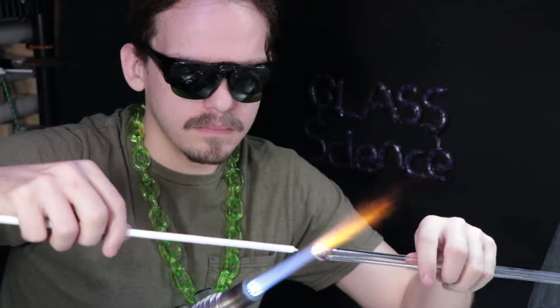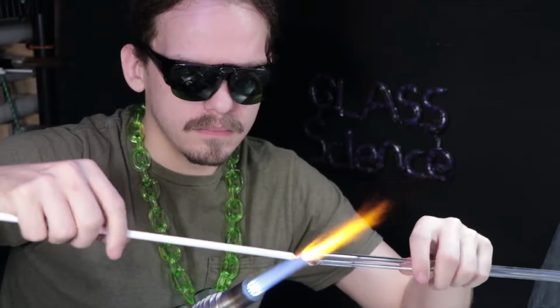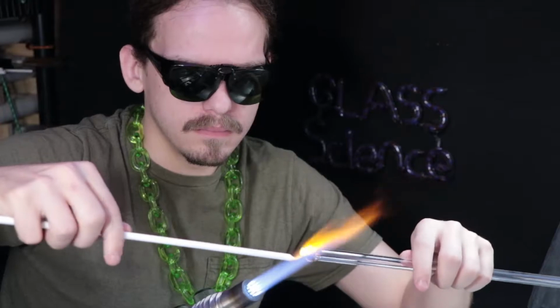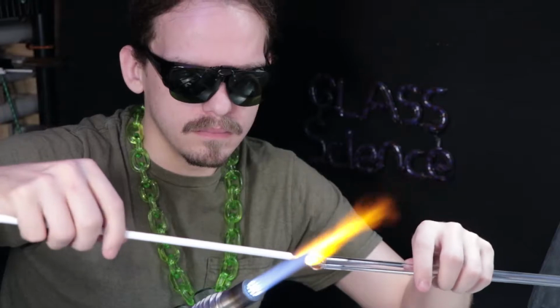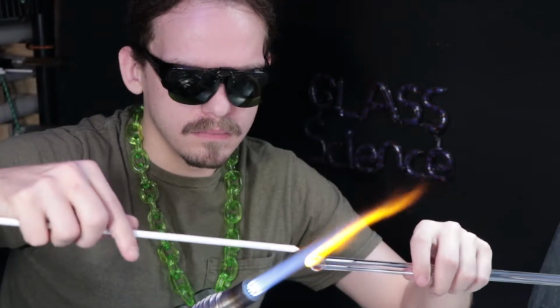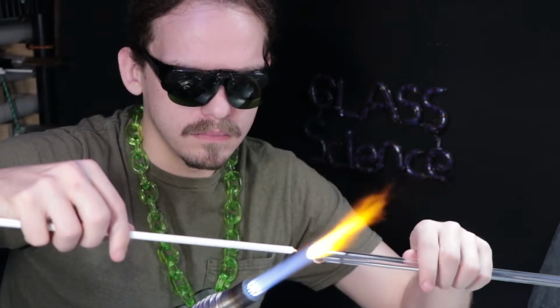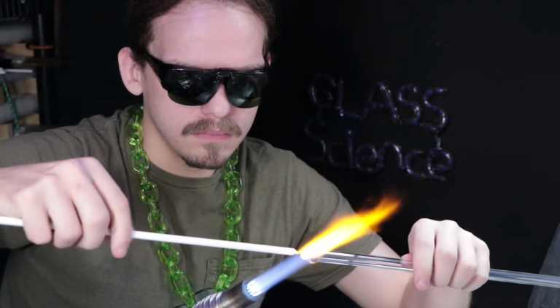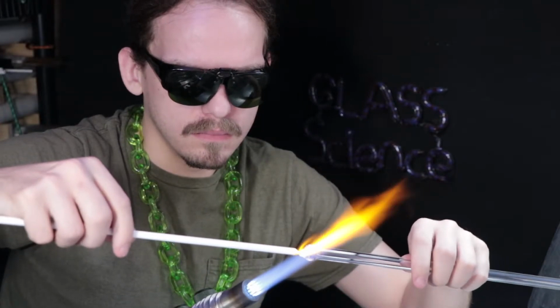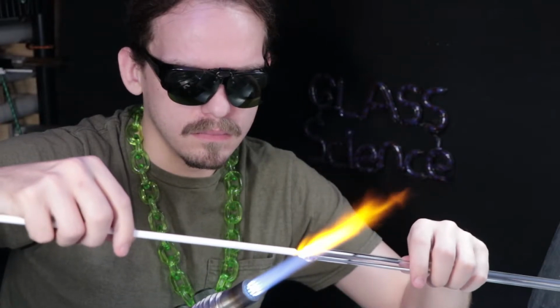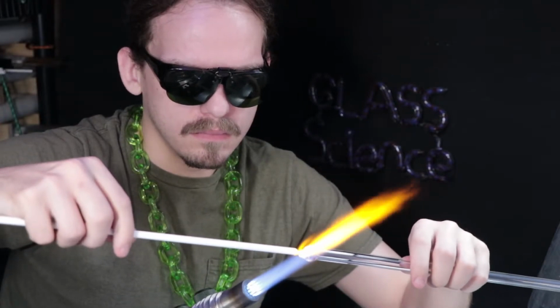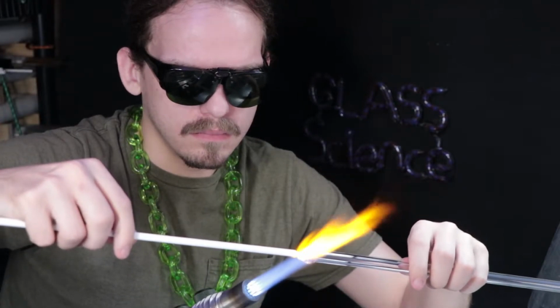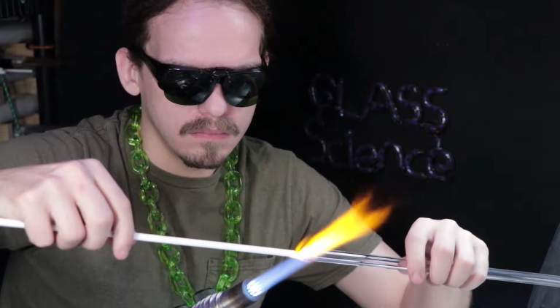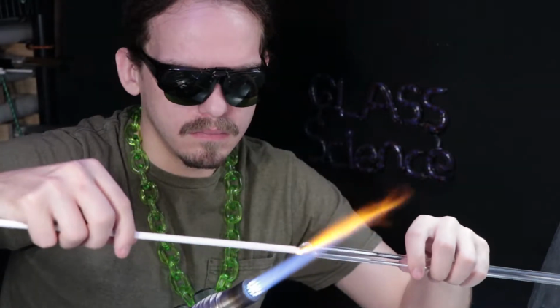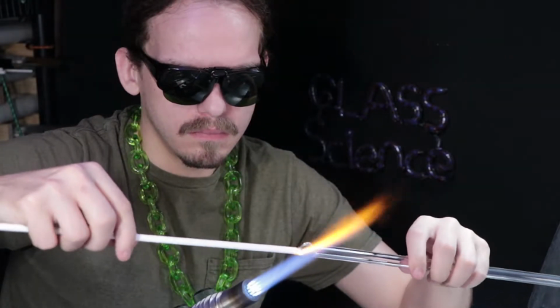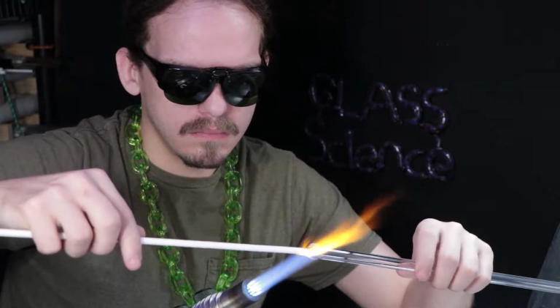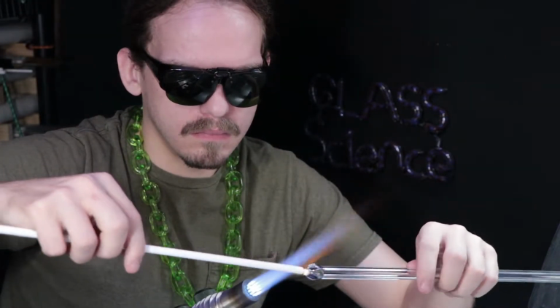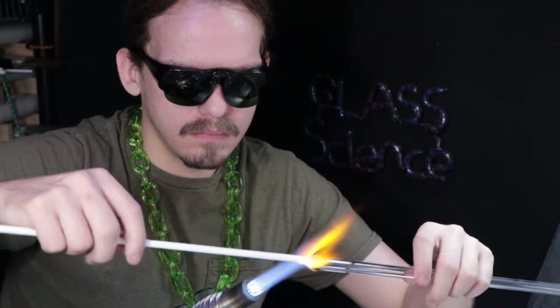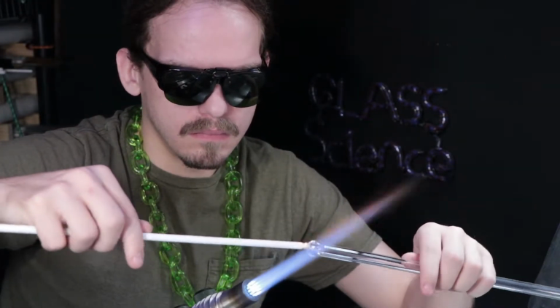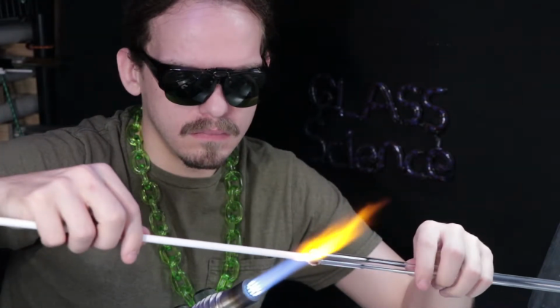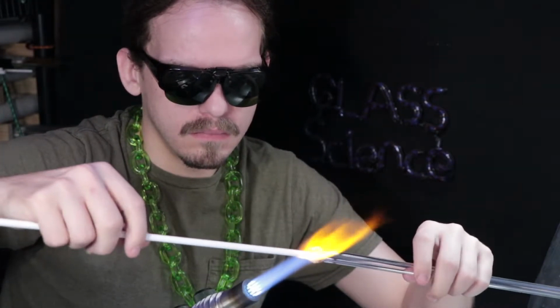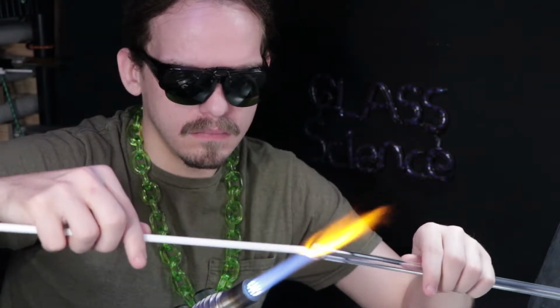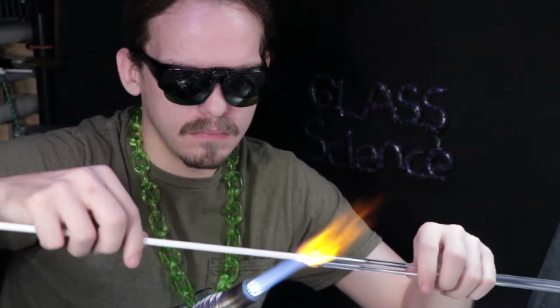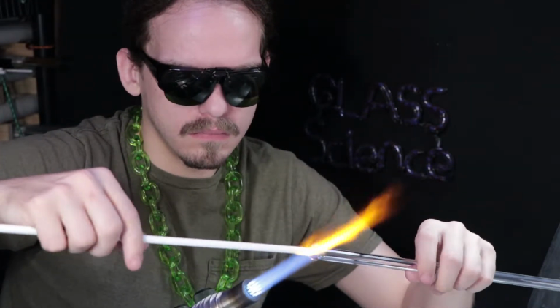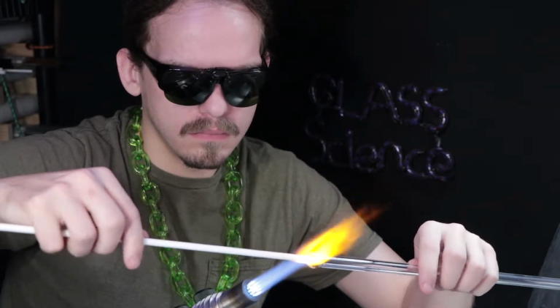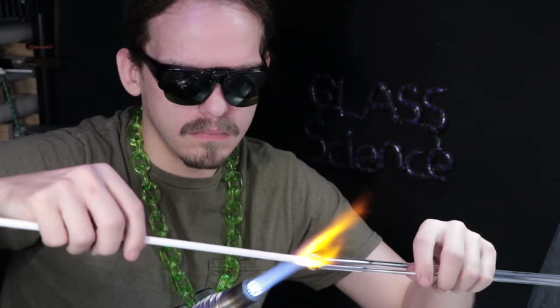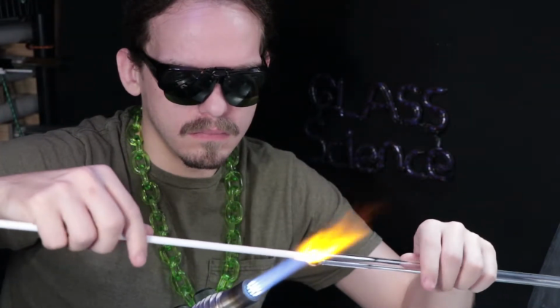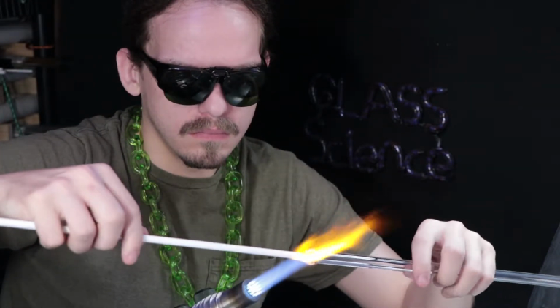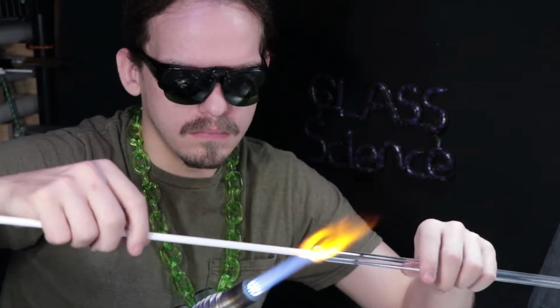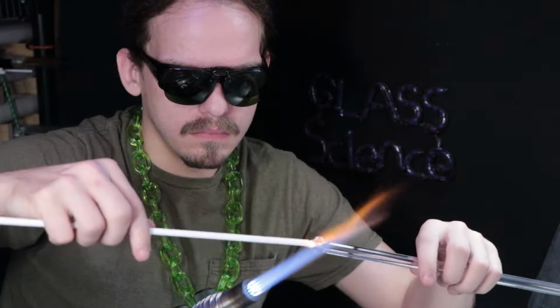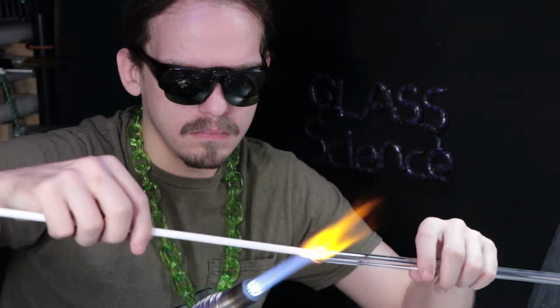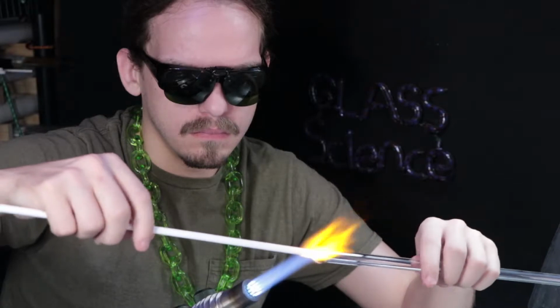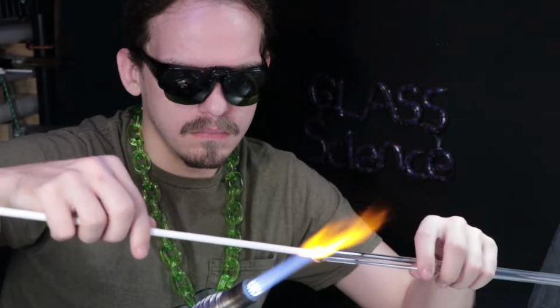Matt Yassa here, going to be demonstrating a traditional technique called the Marini.